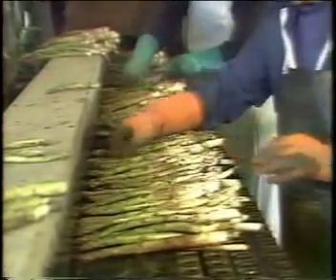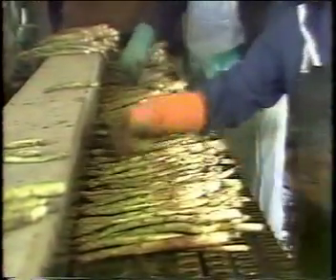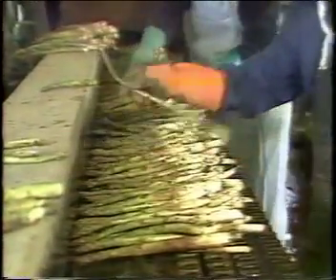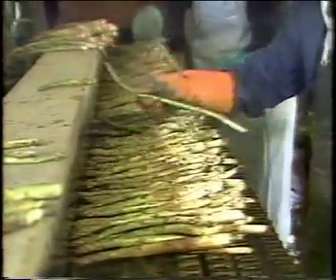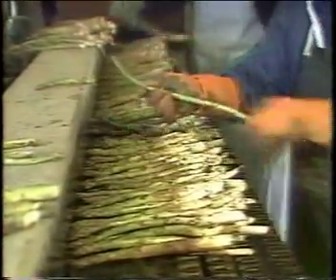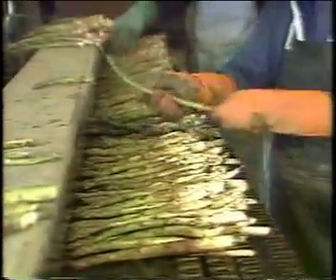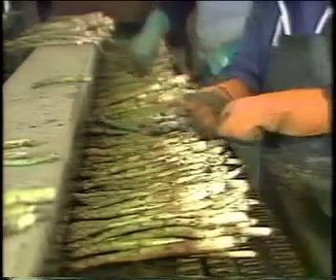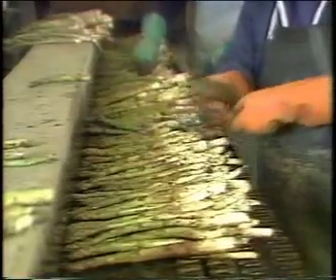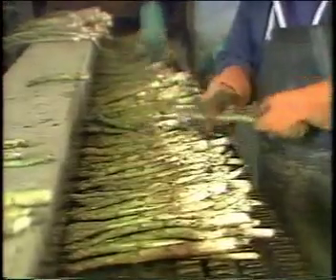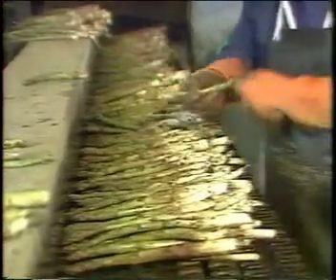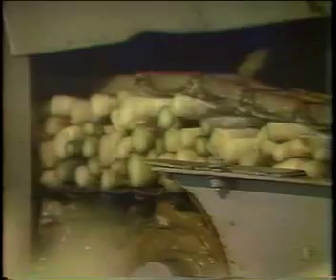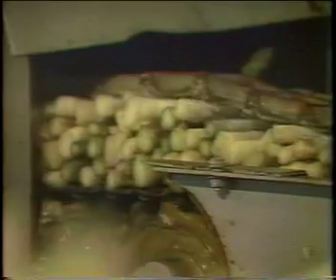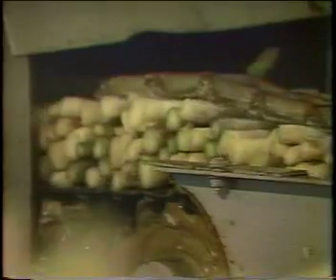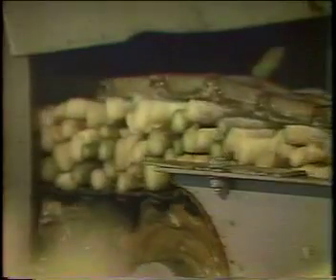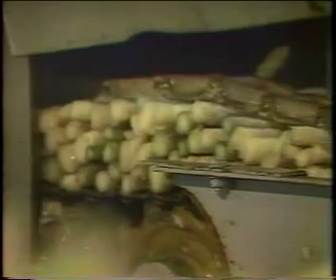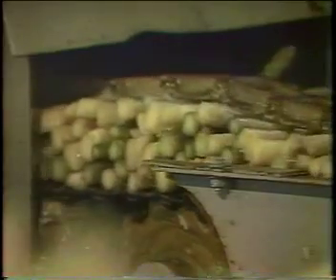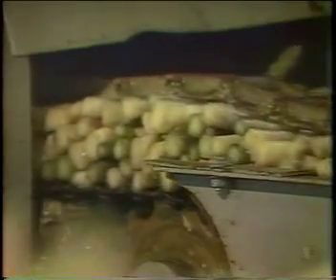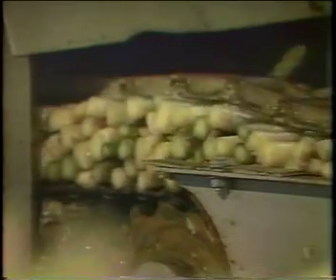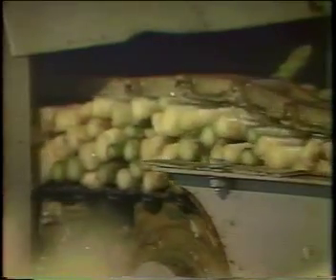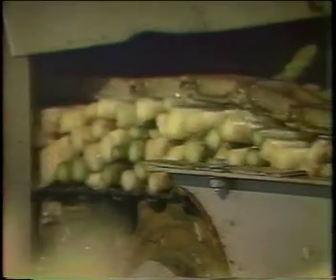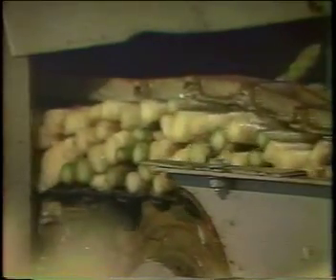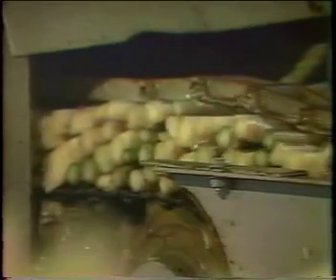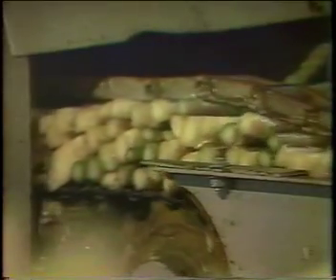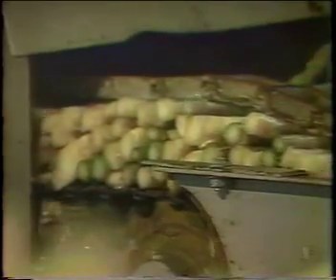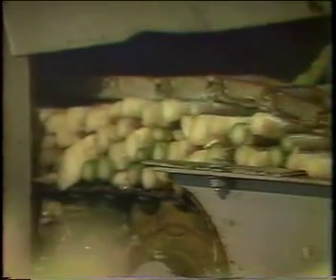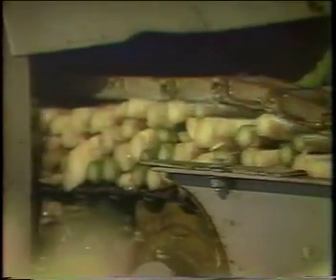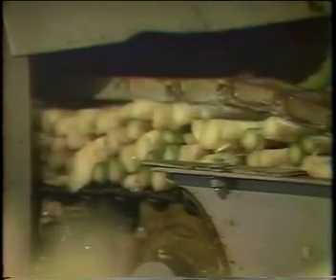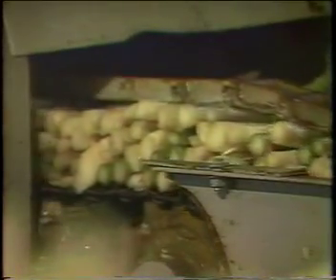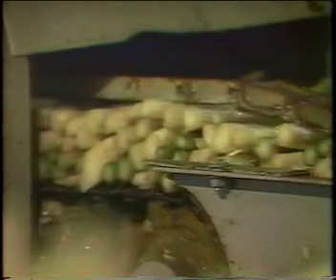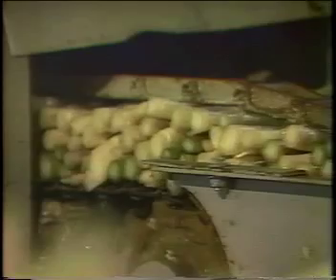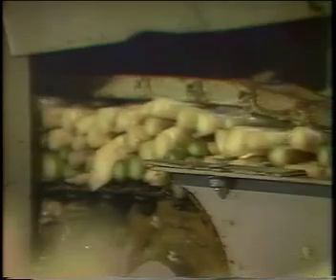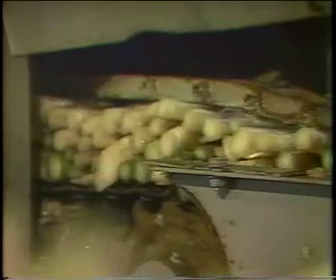The spears enter a hydro cooler where they are washed and the ends are trimmed. From here they are graded according to size.